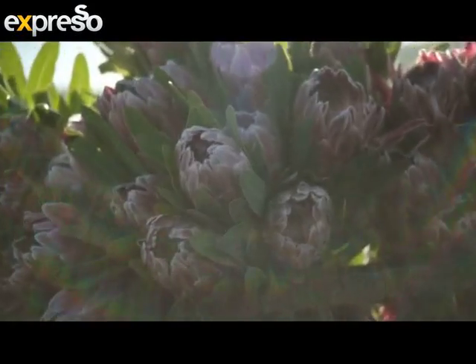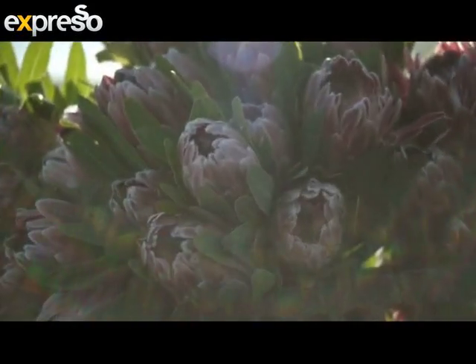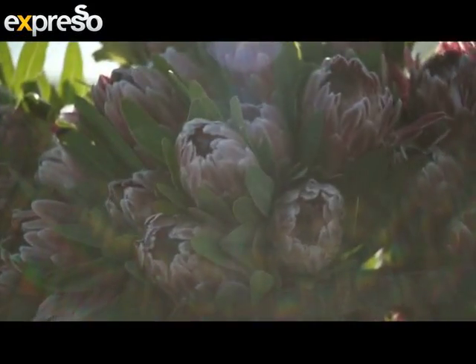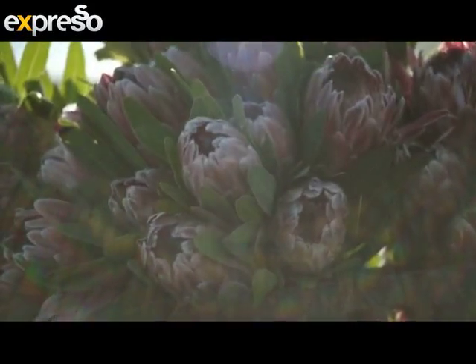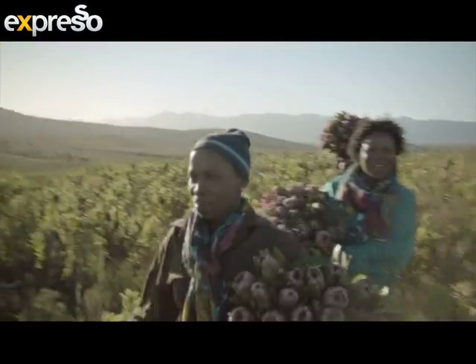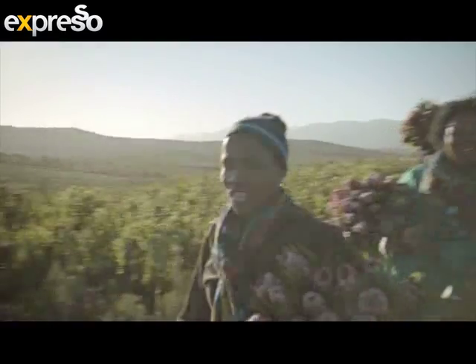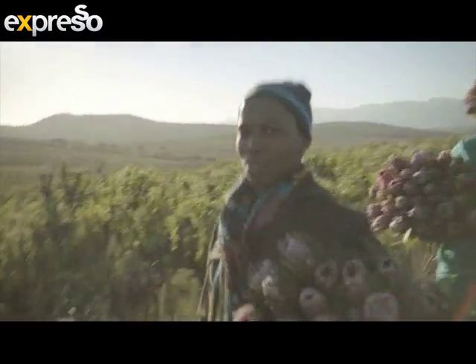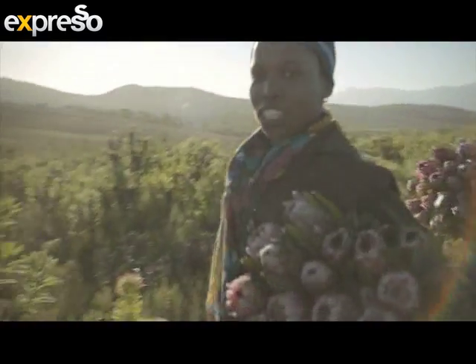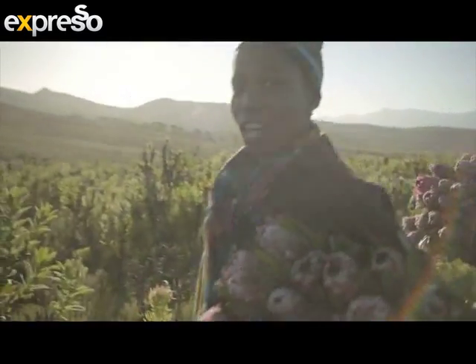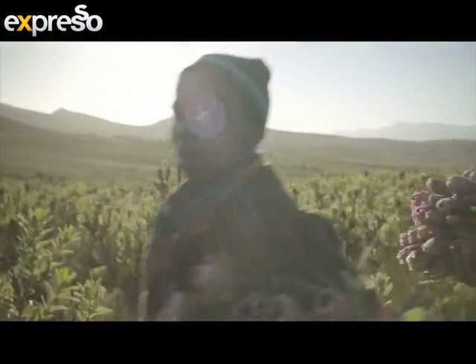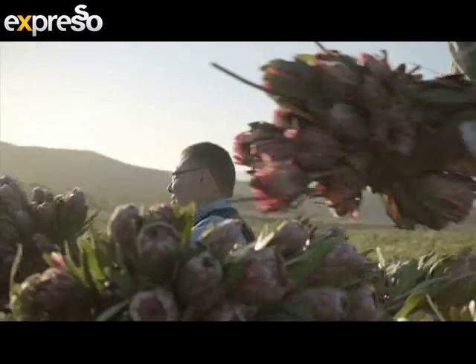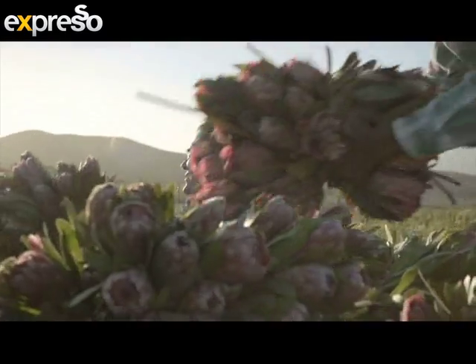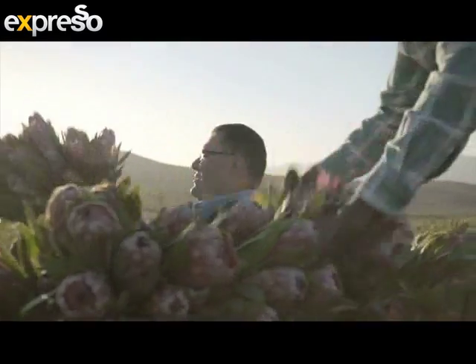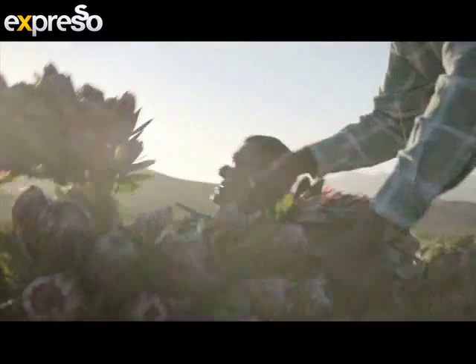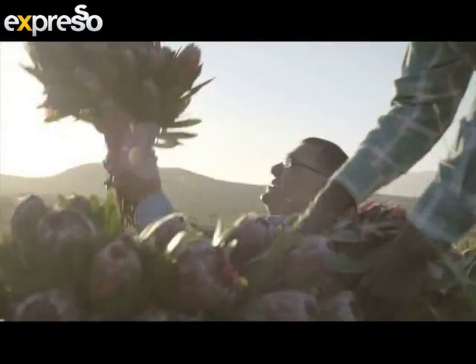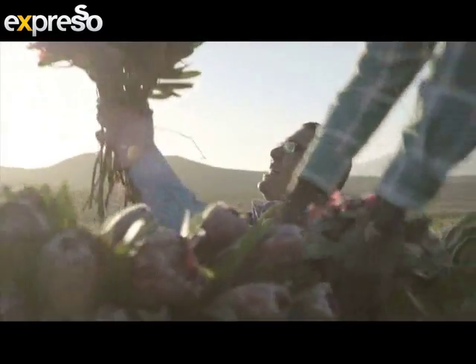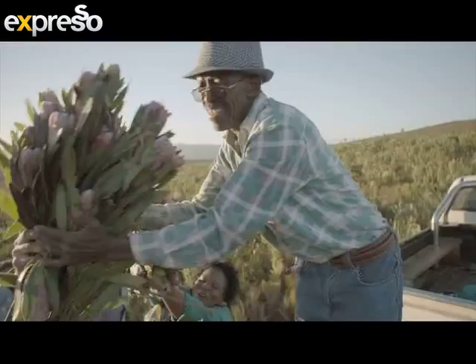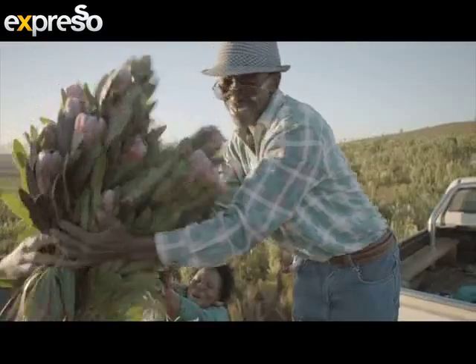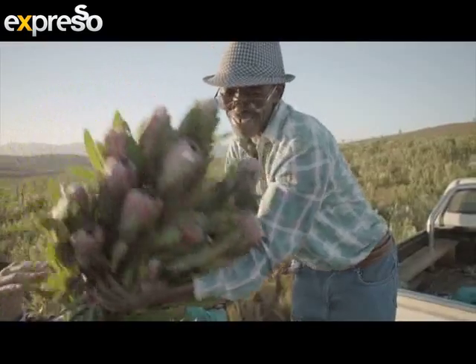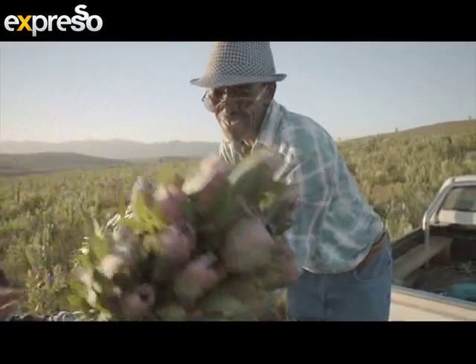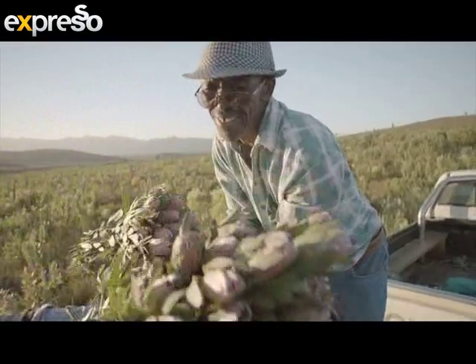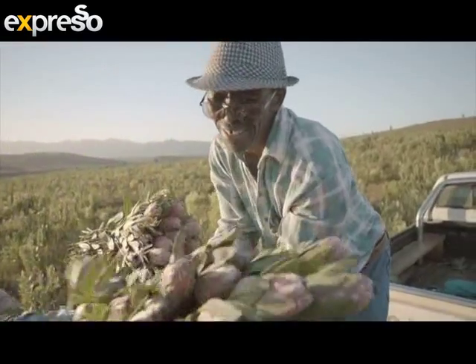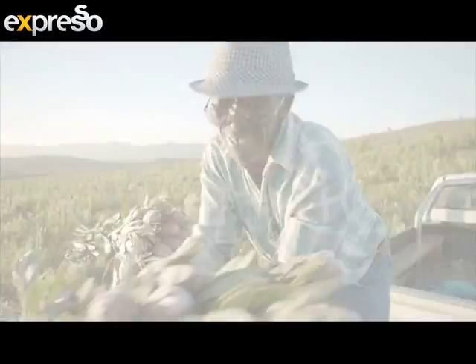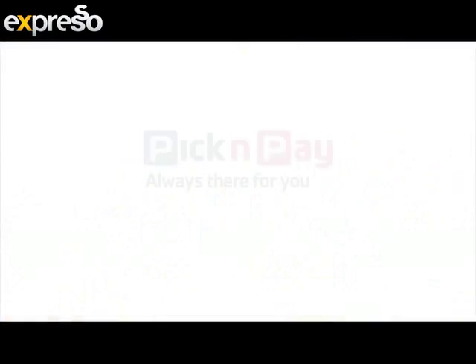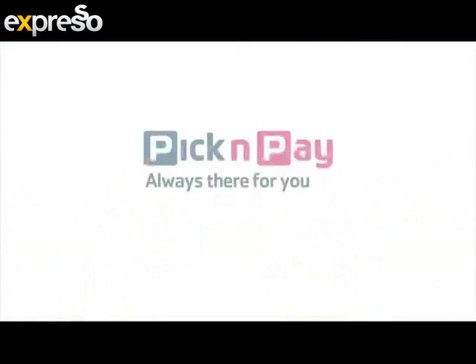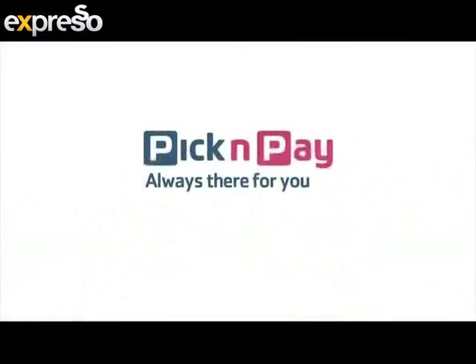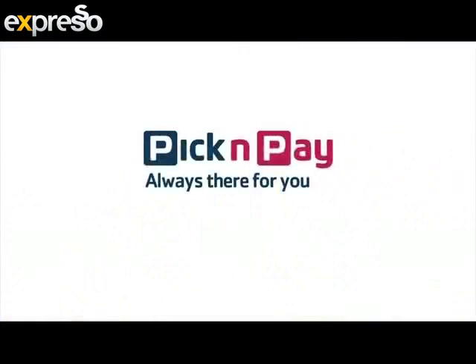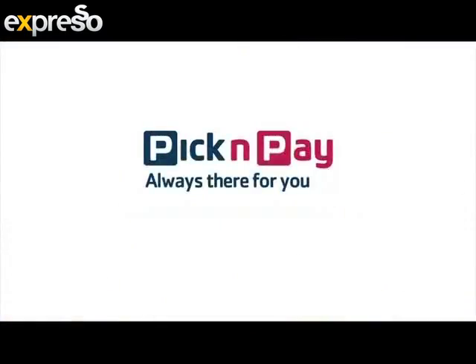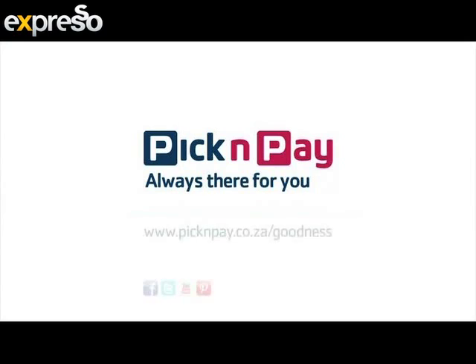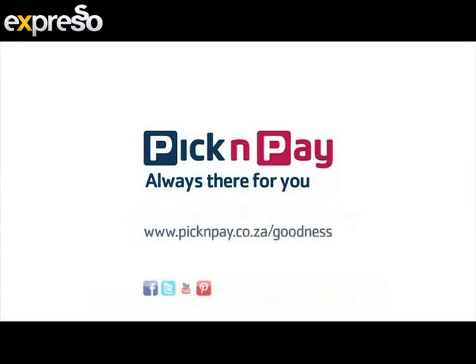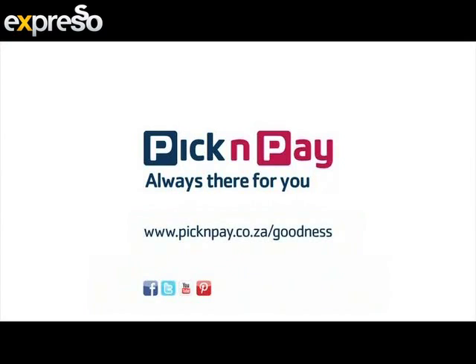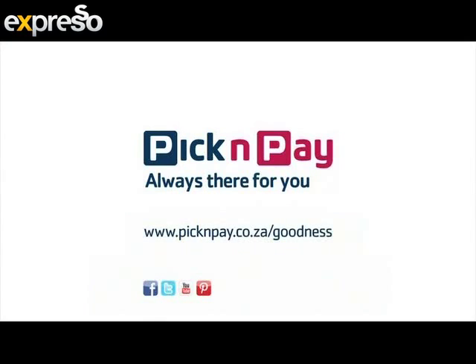By supporting the Flower Valley Conservation Trust, that's where we found goodness. Pick and Pay — always there for you.